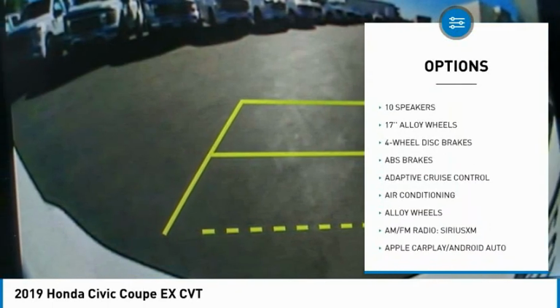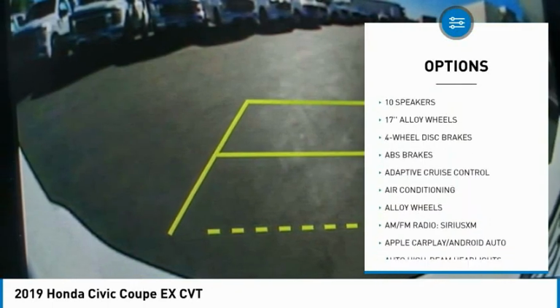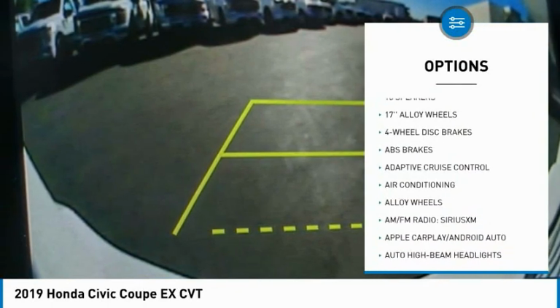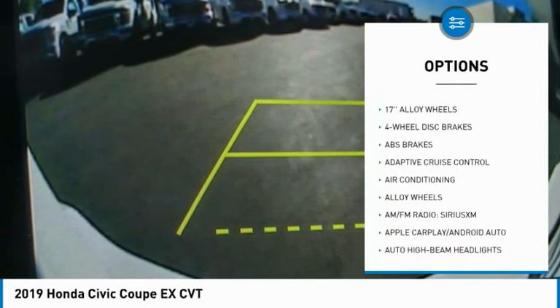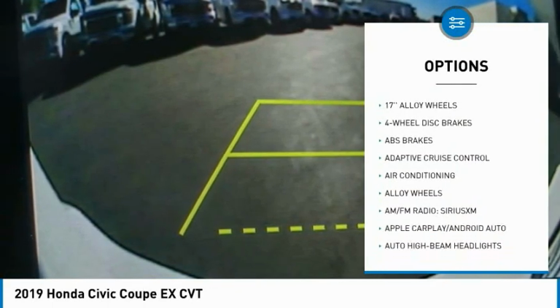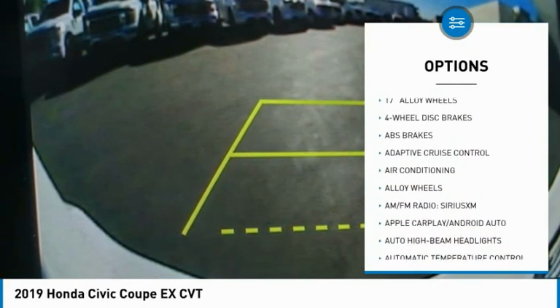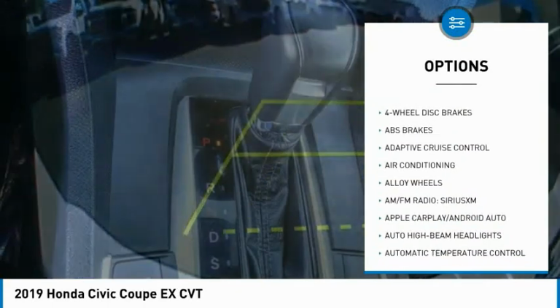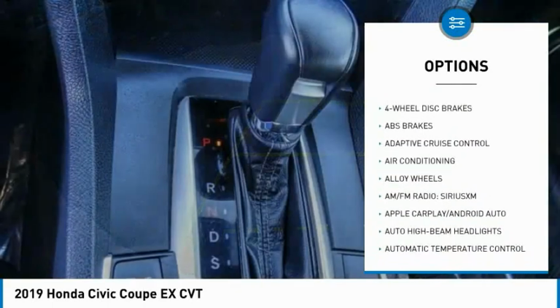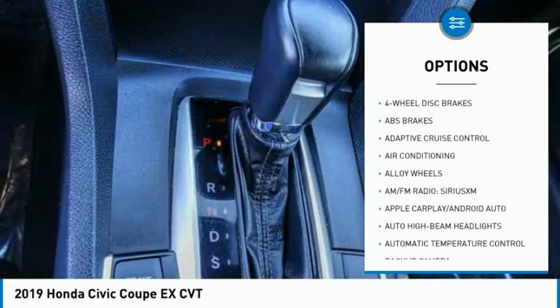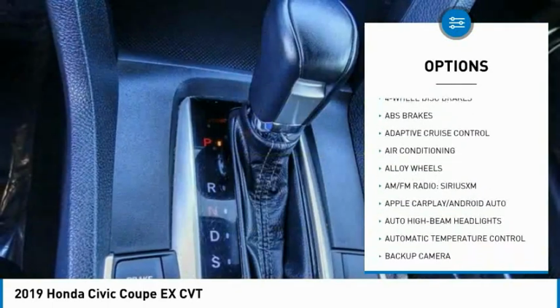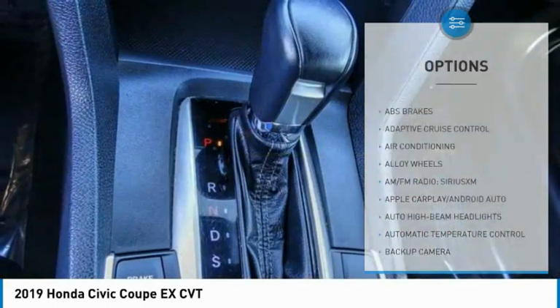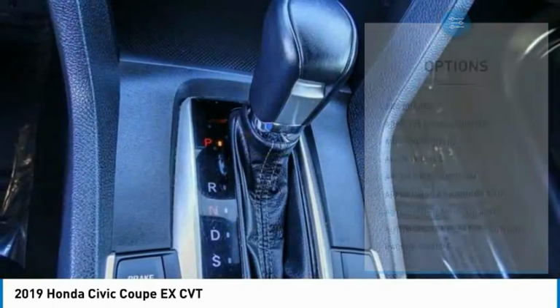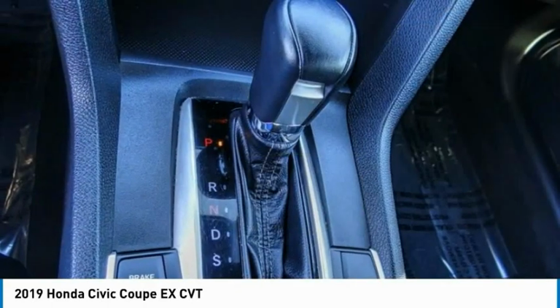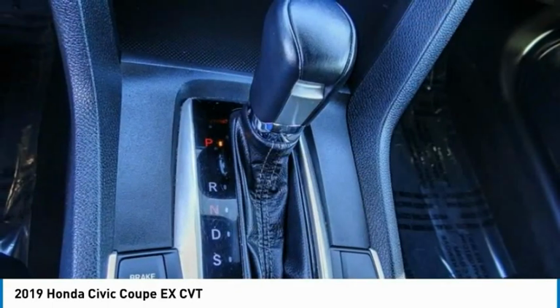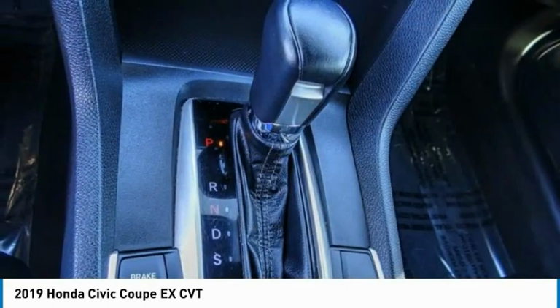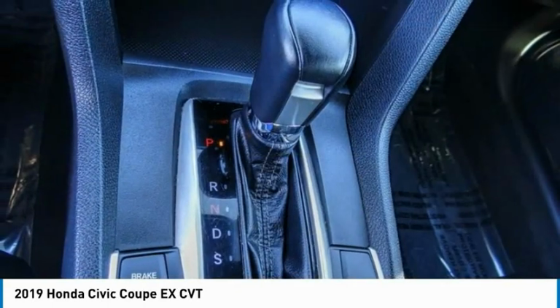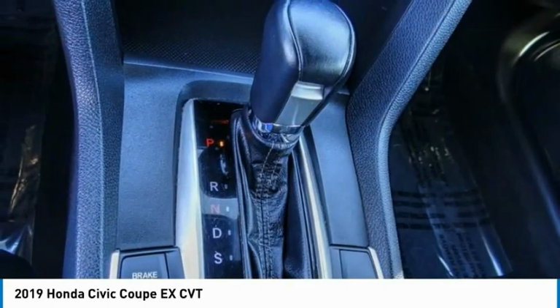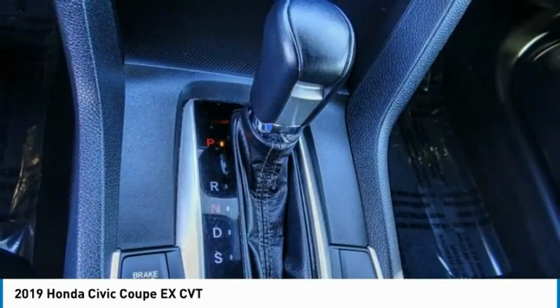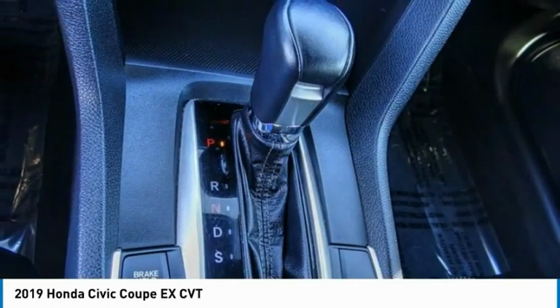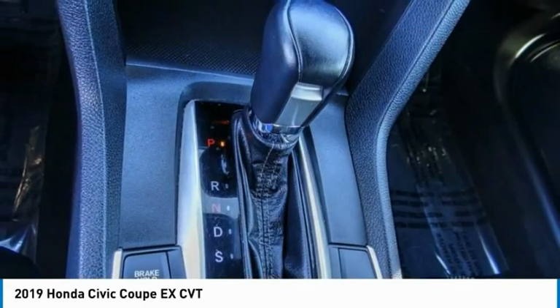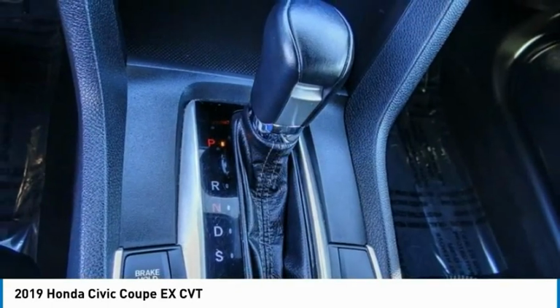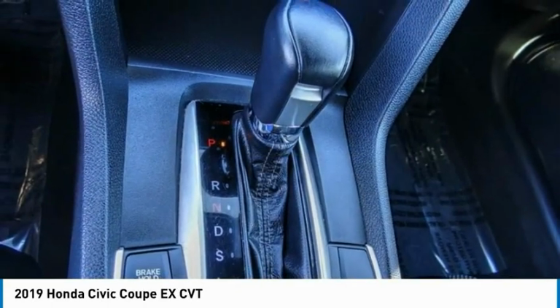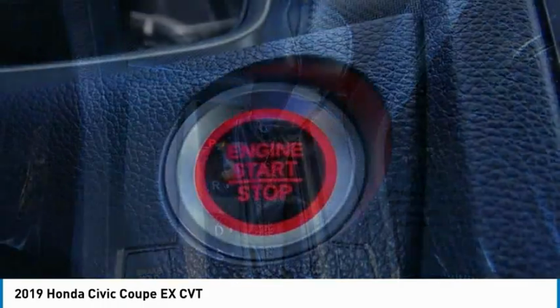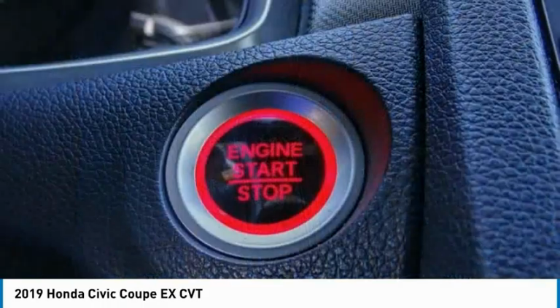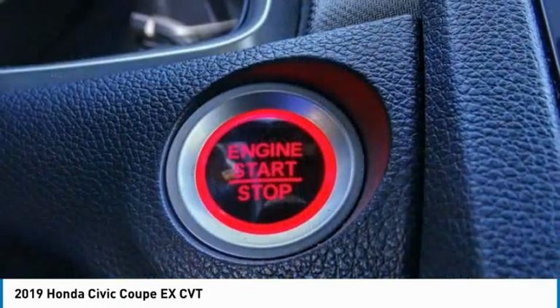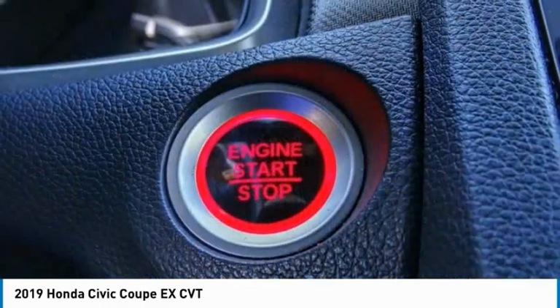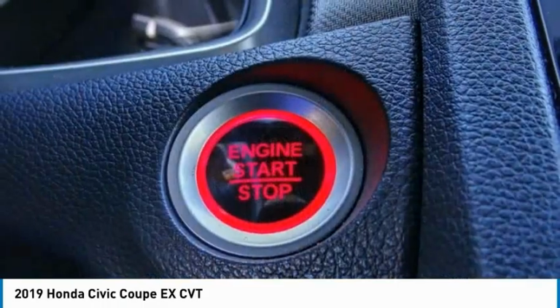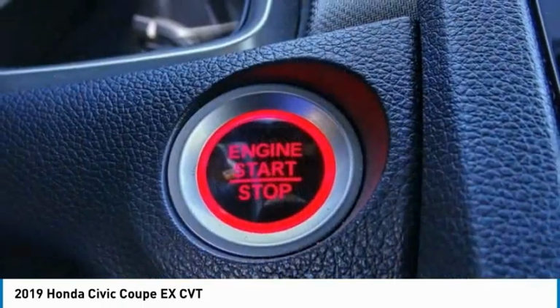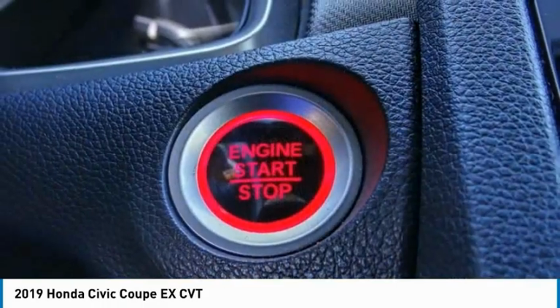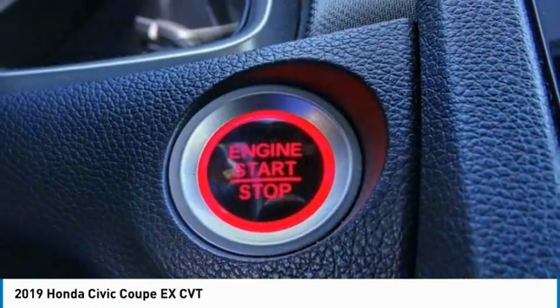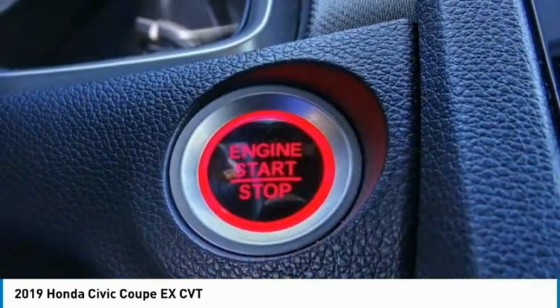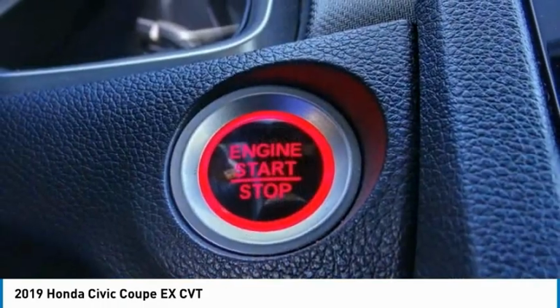Fog lights, speed control, power moonroof, four-wheel disc brakes, rear window defroster.